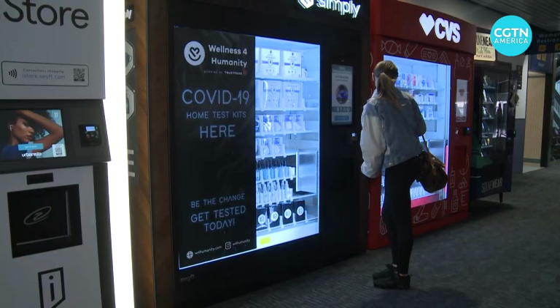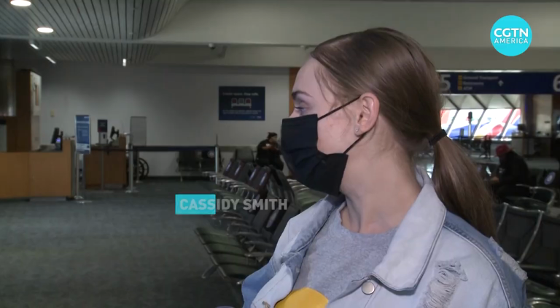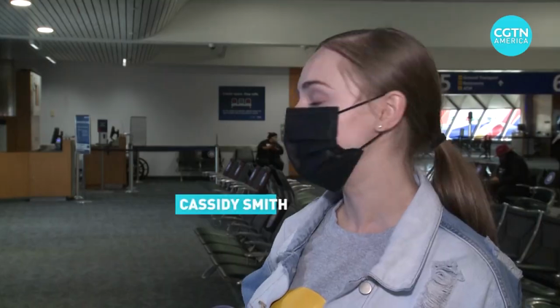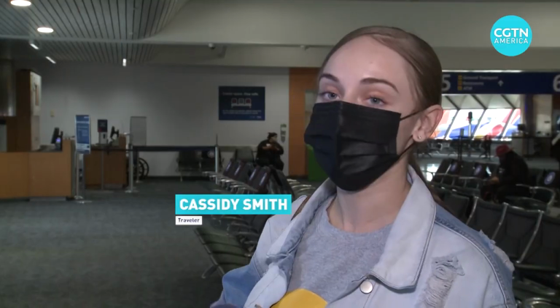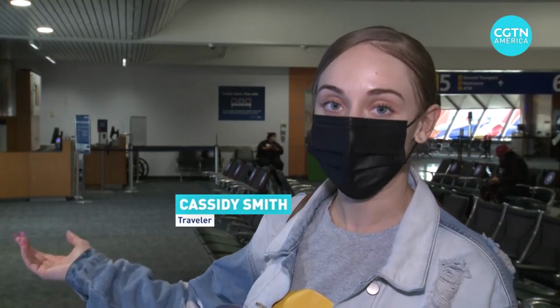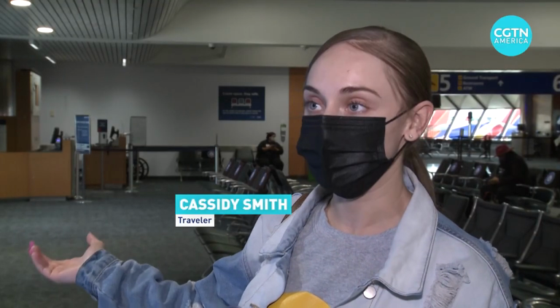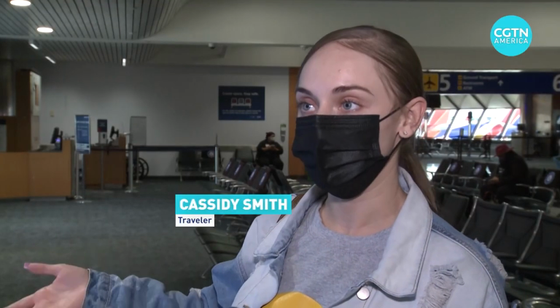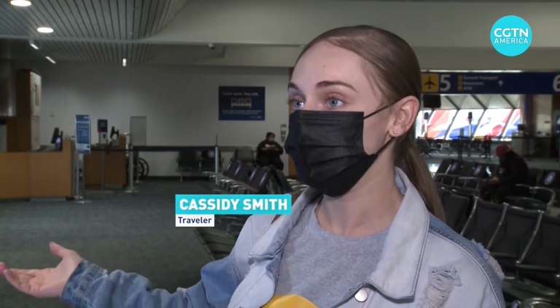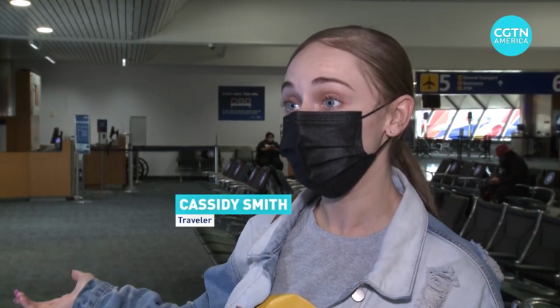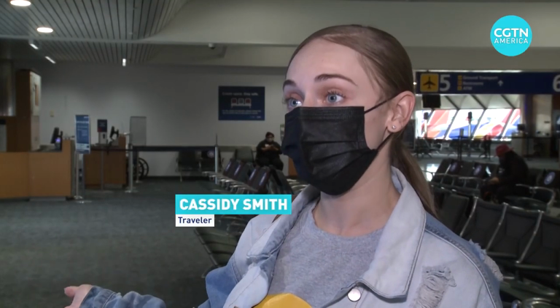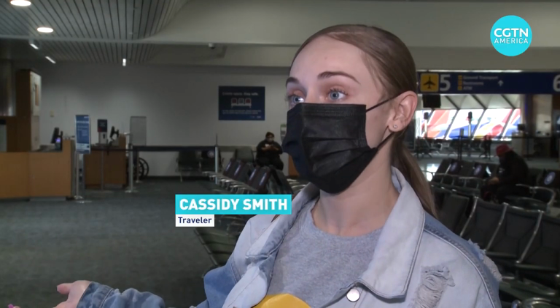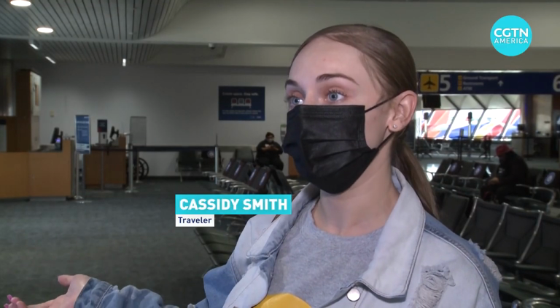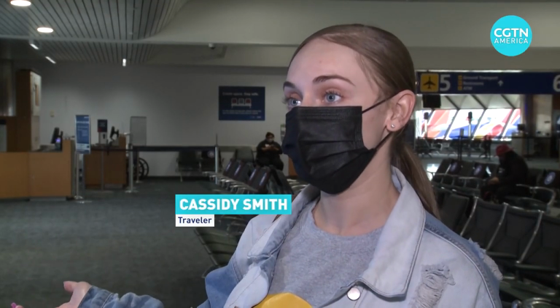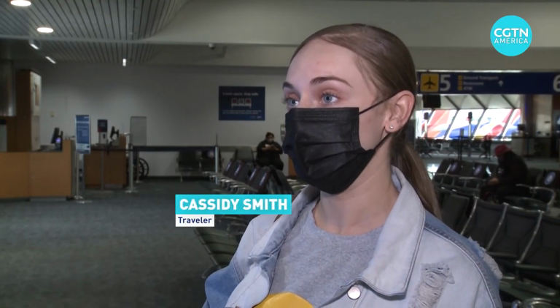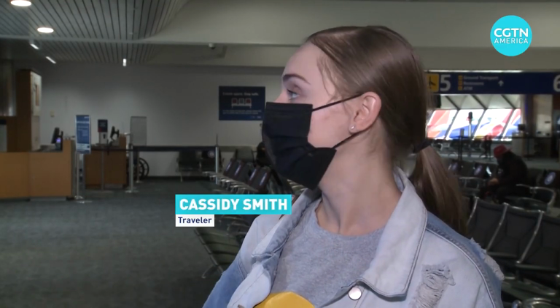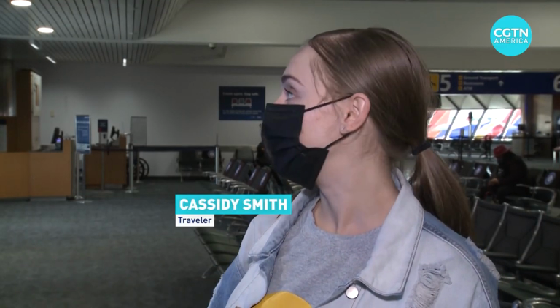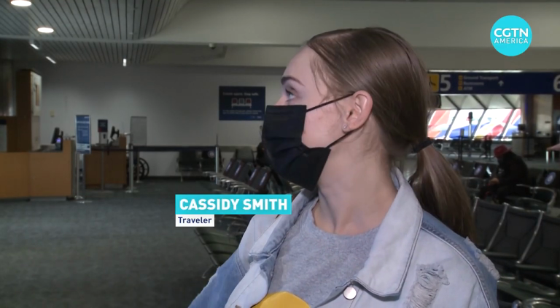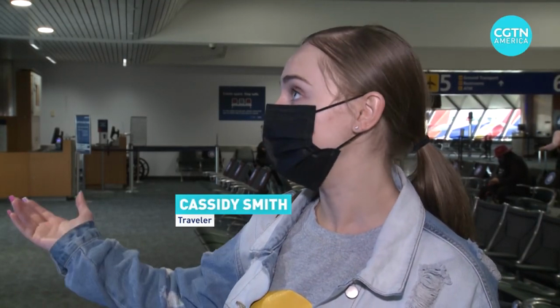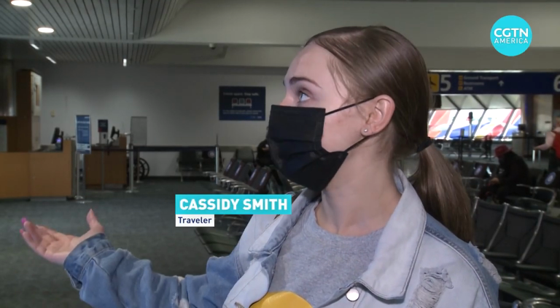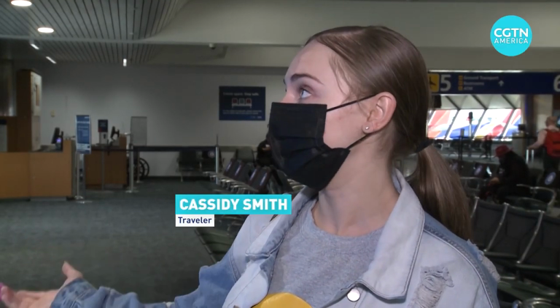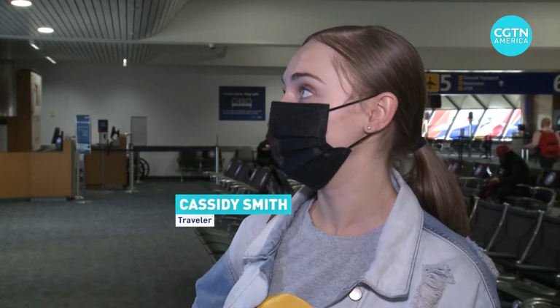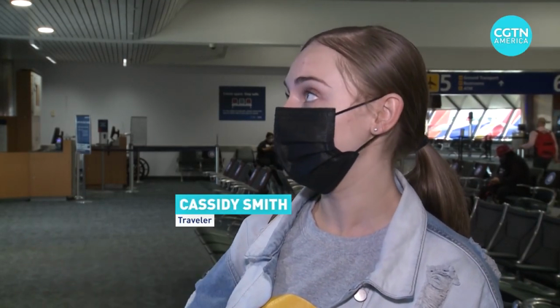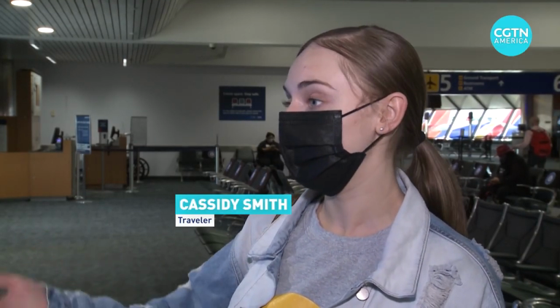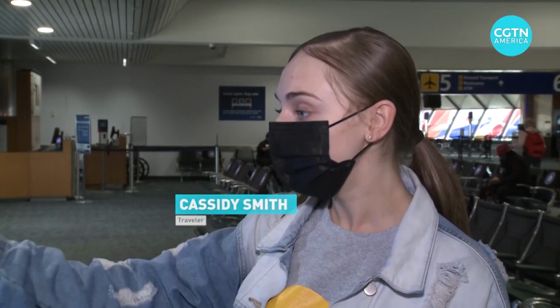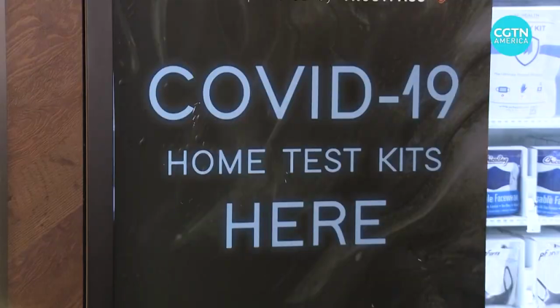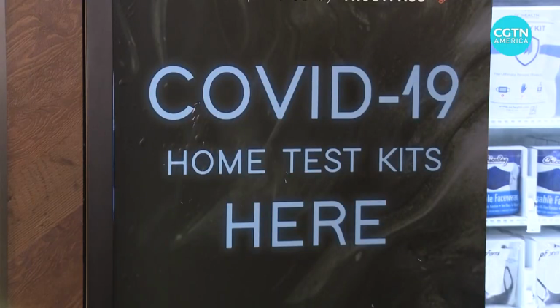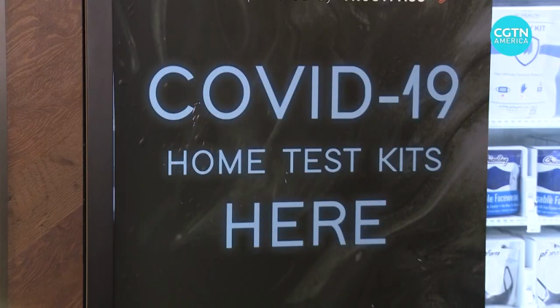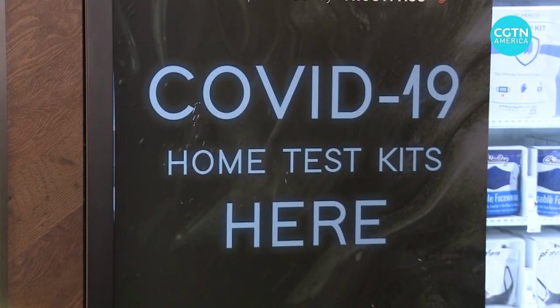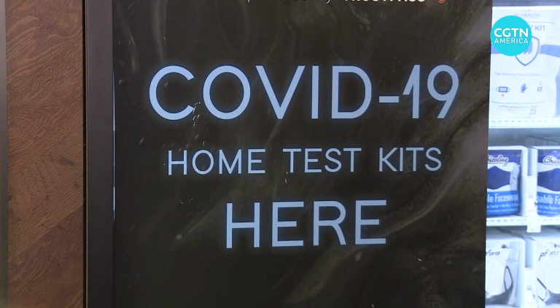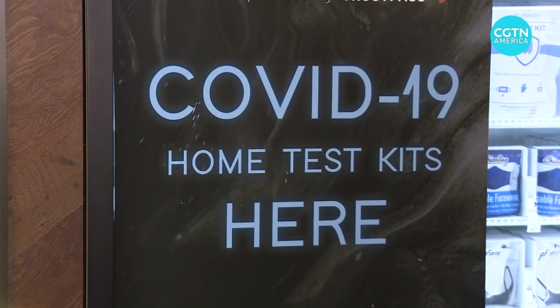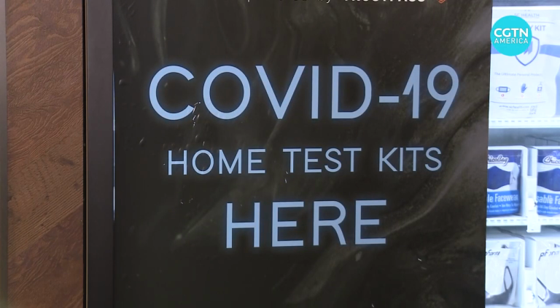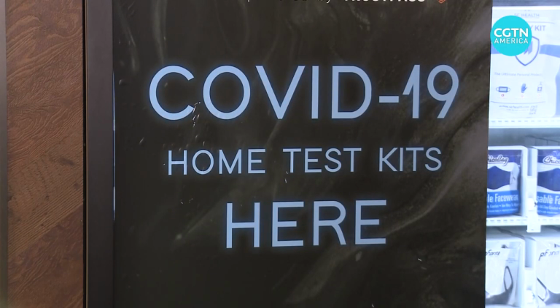It makes so much sense like all these other vending machines. There's a CVS one, why not for COVID protection and all that.